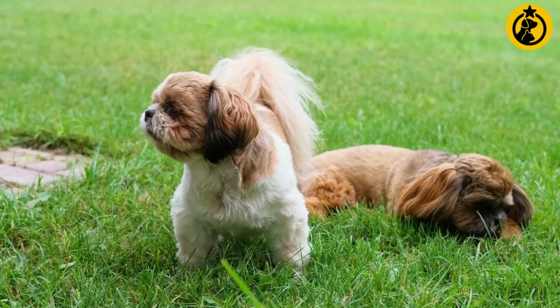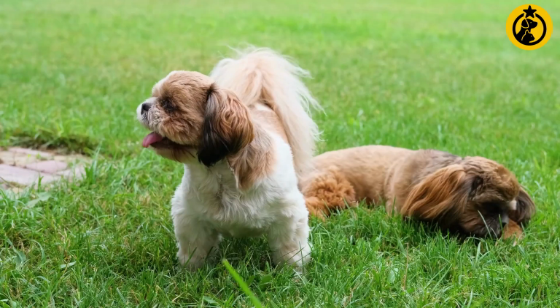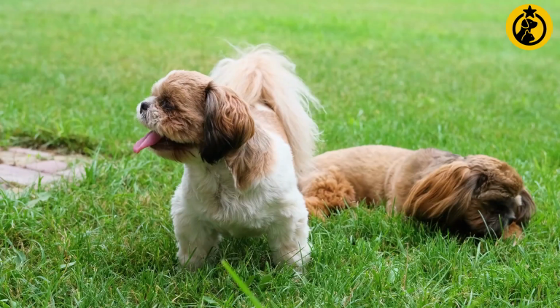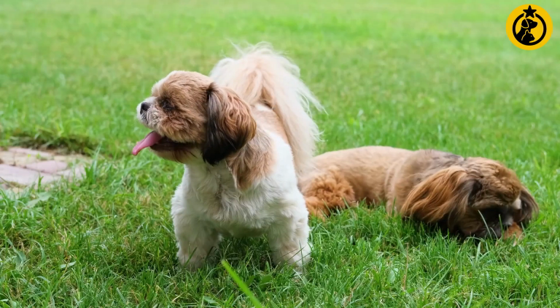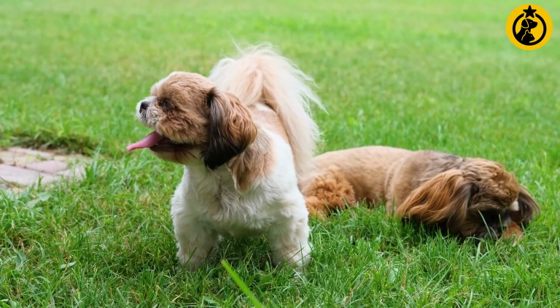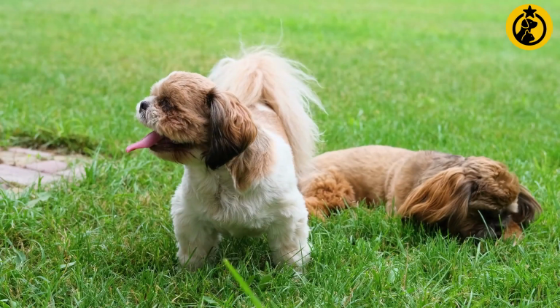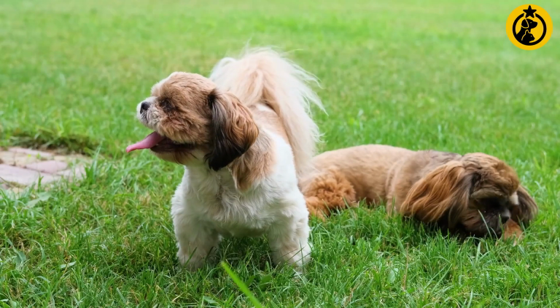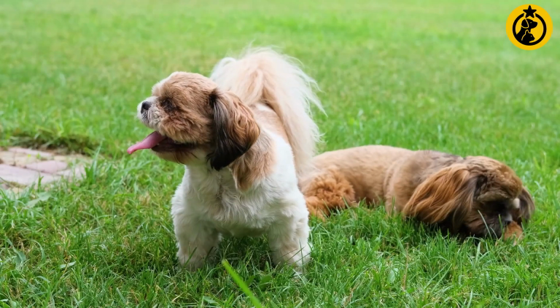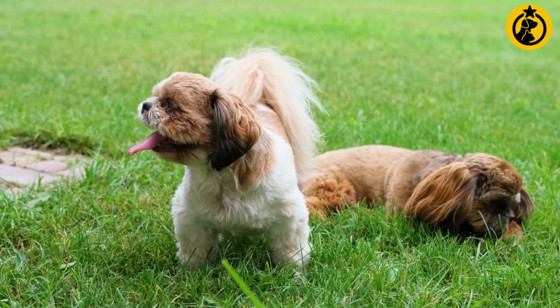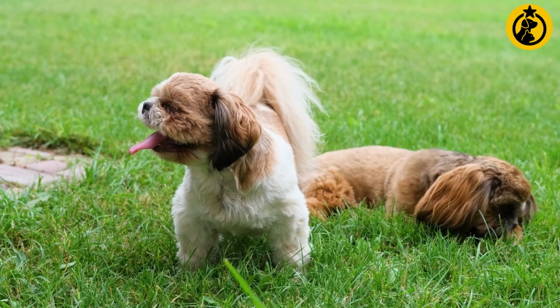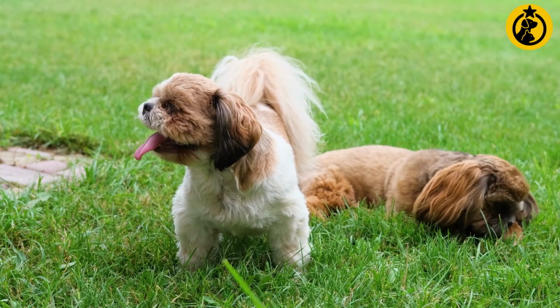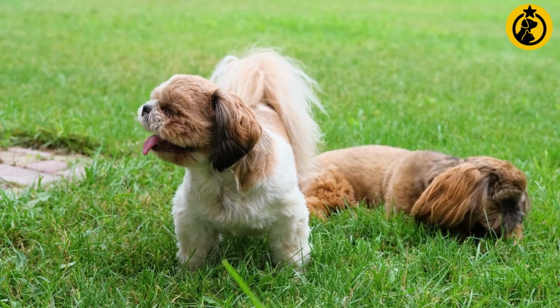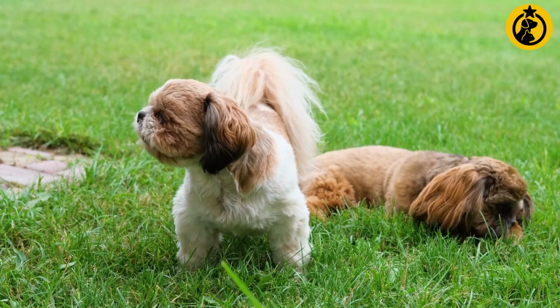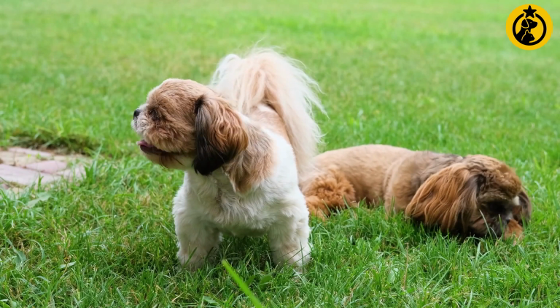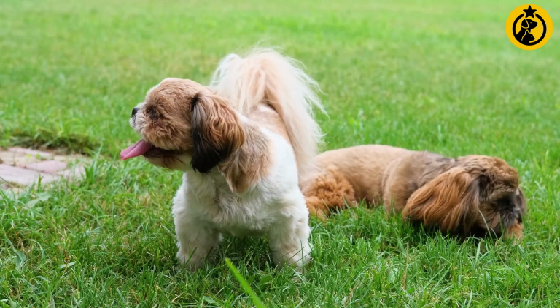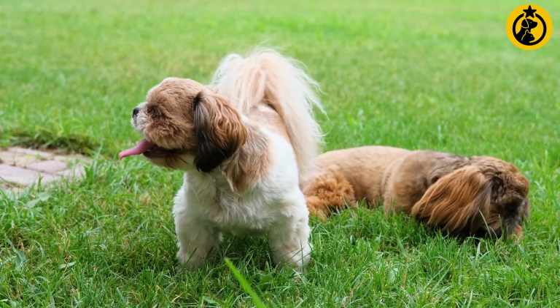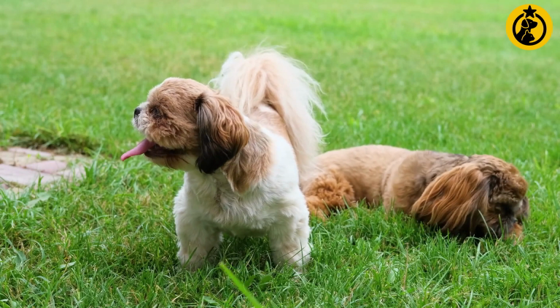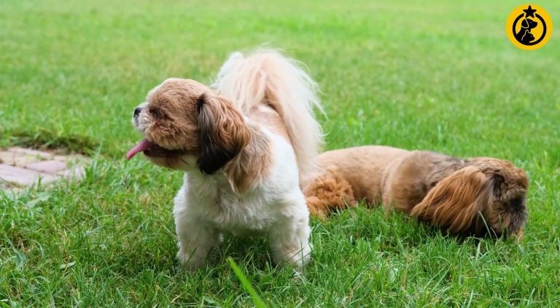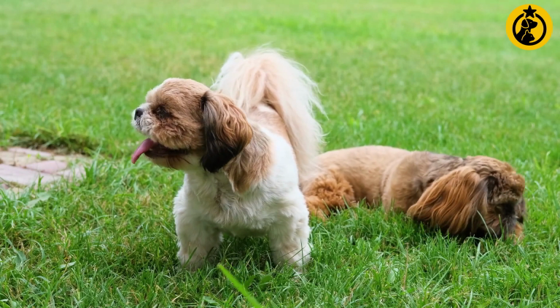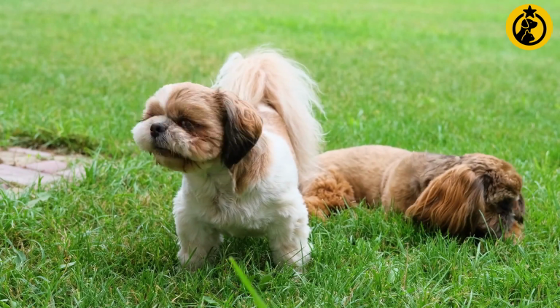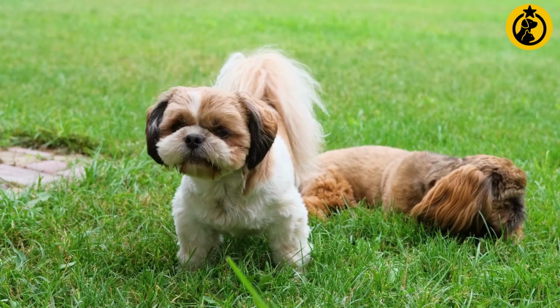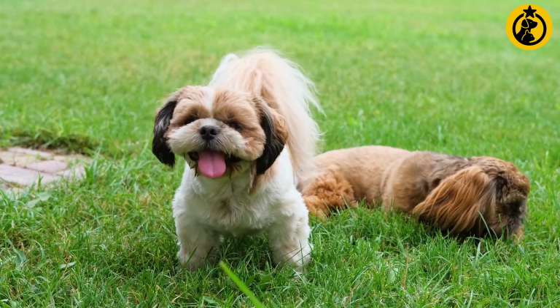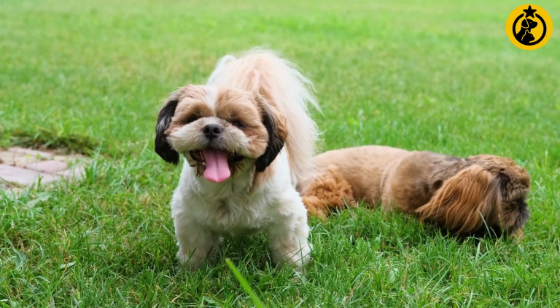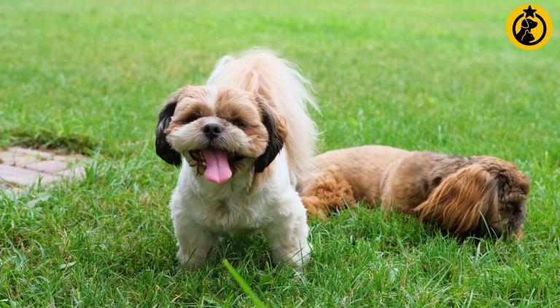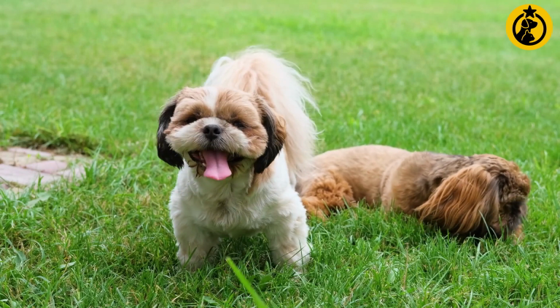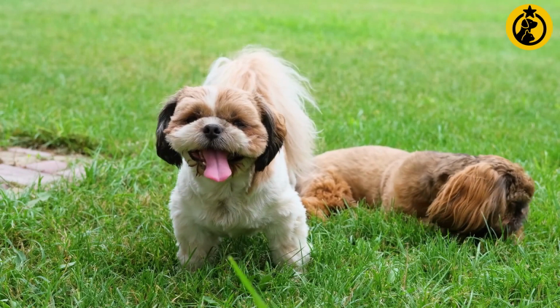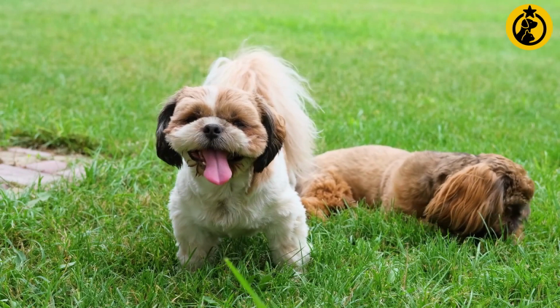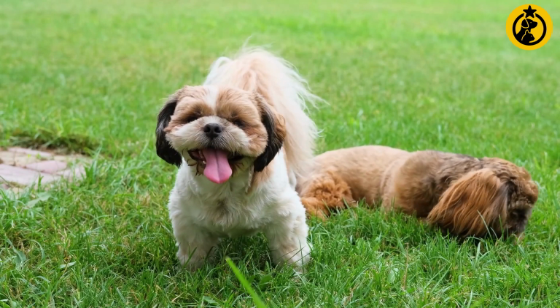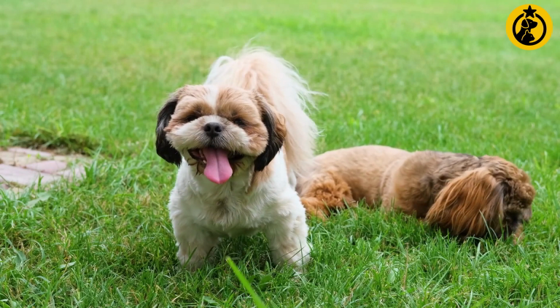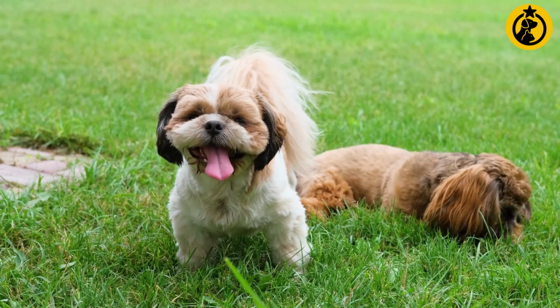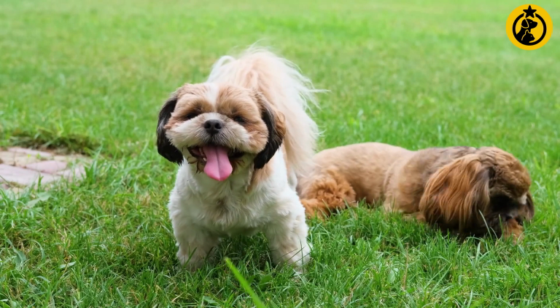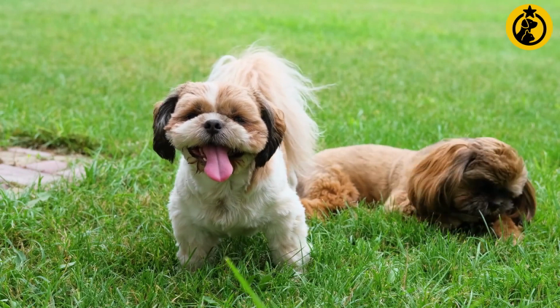Do you own a Shih Tzu? What is your pup like? Please comment below.